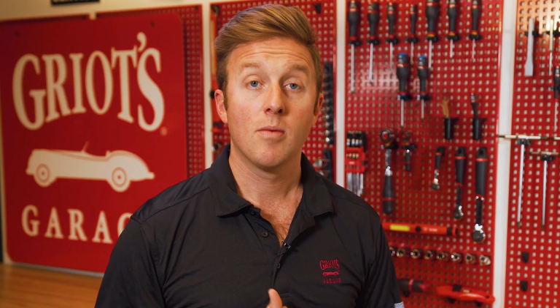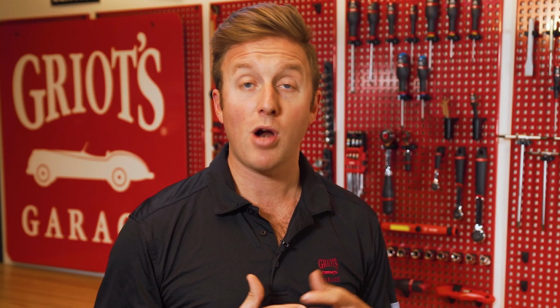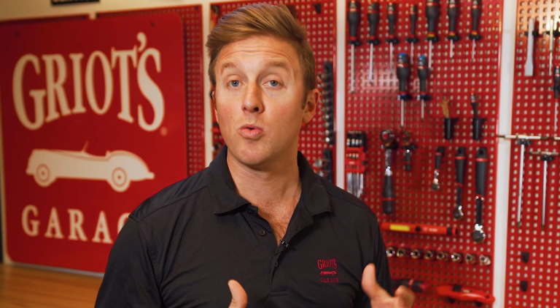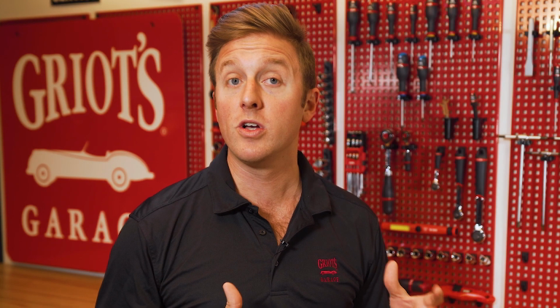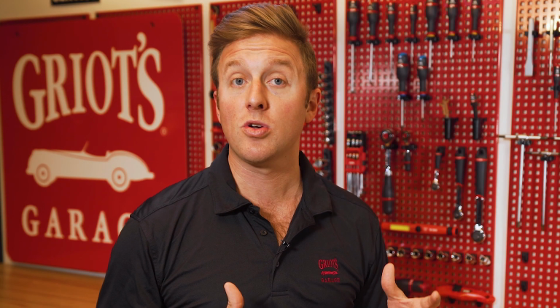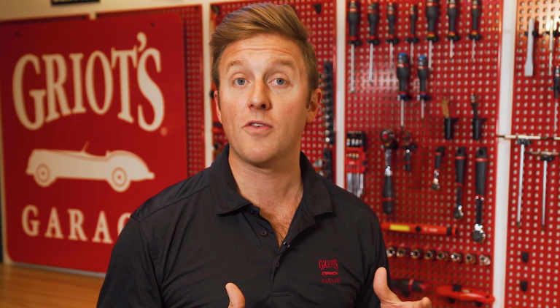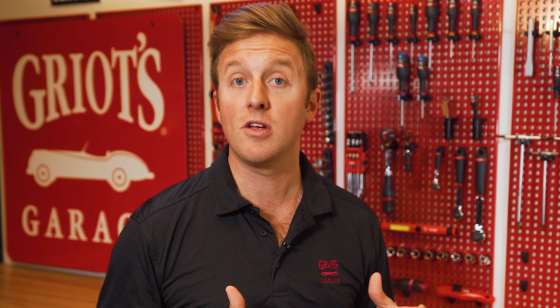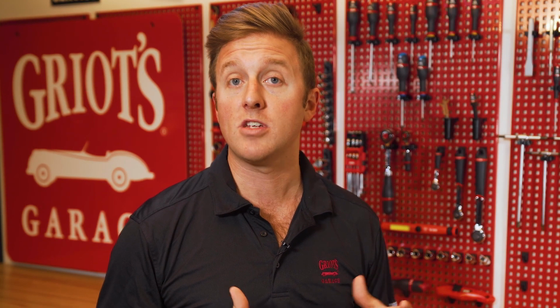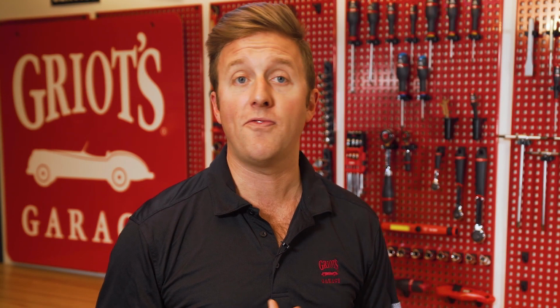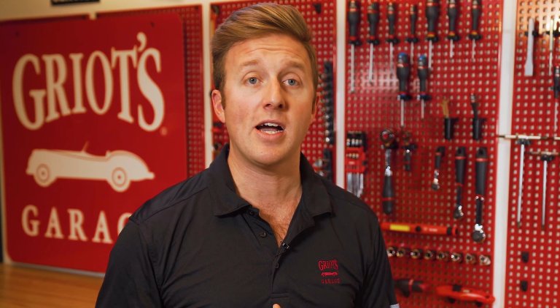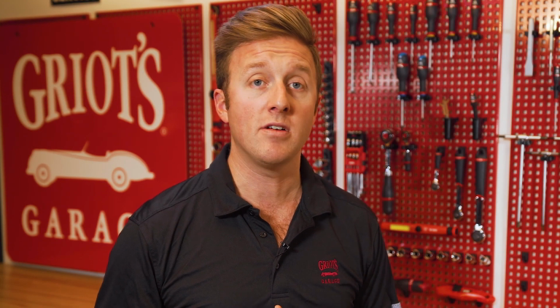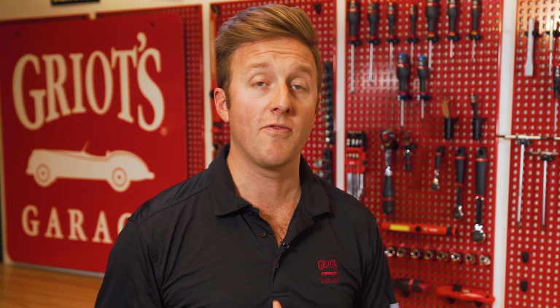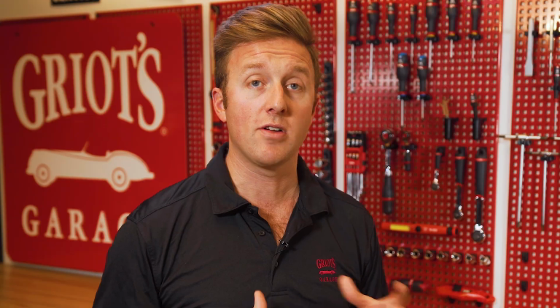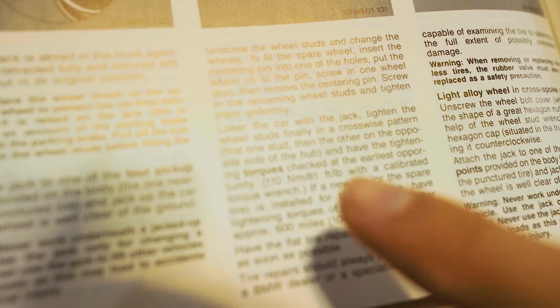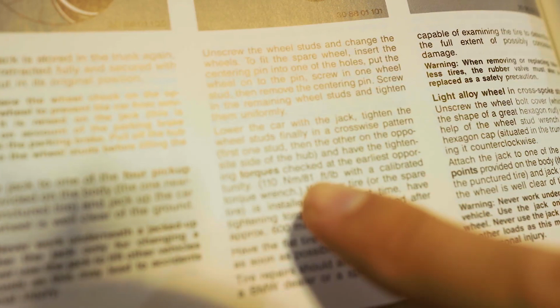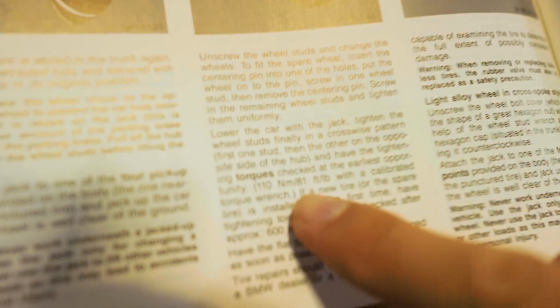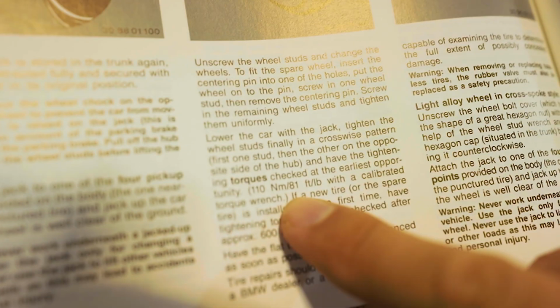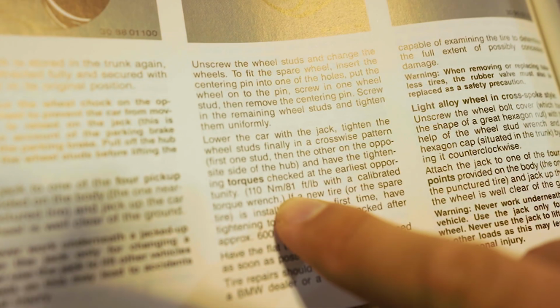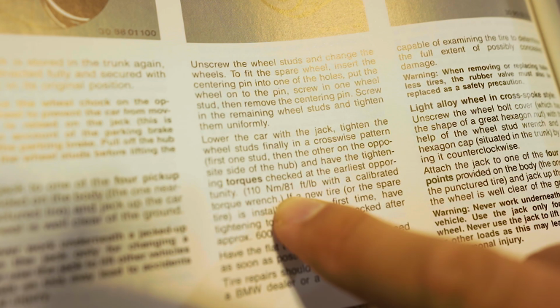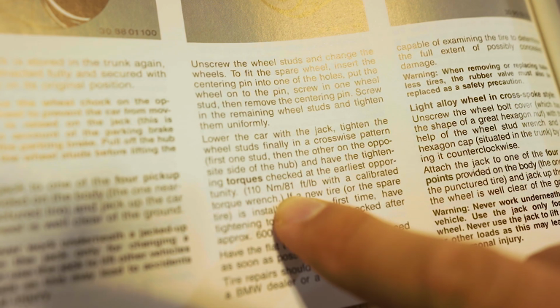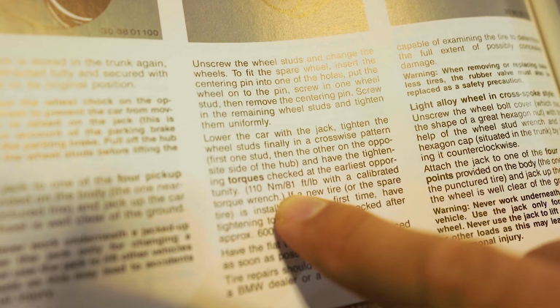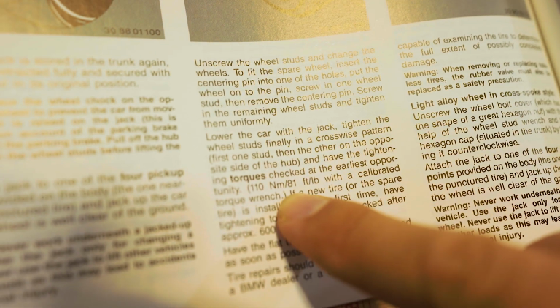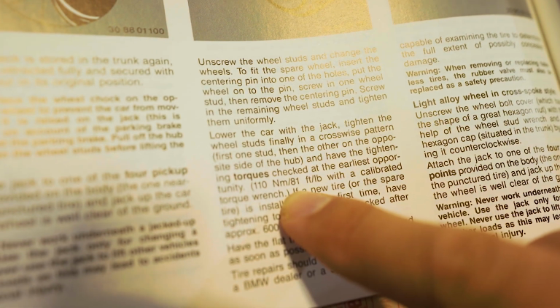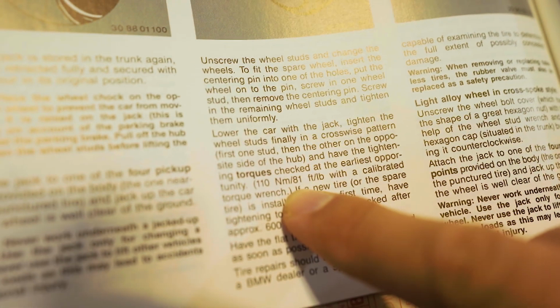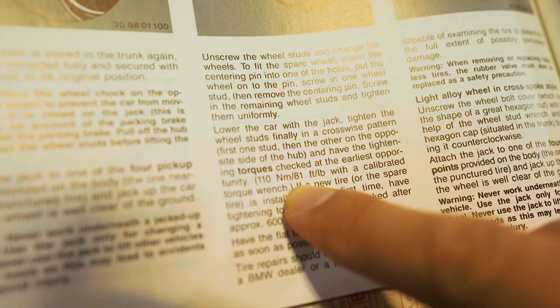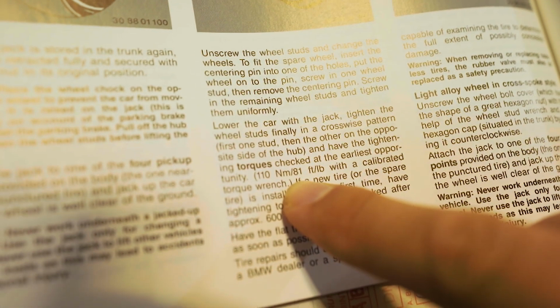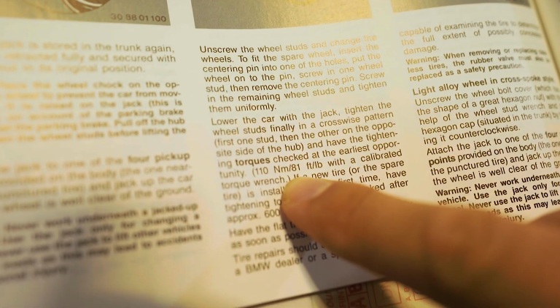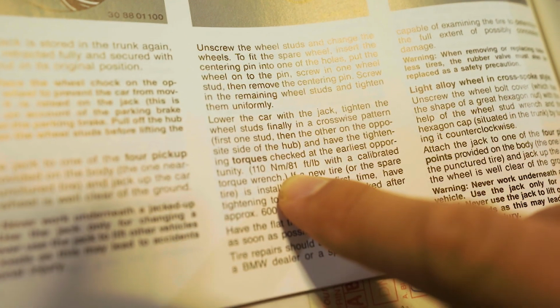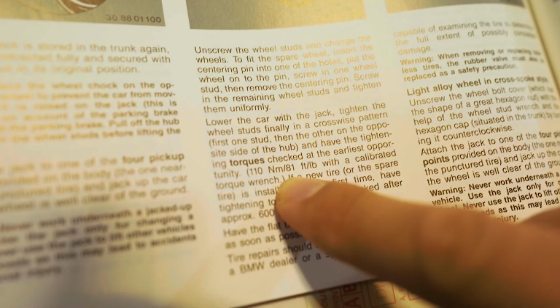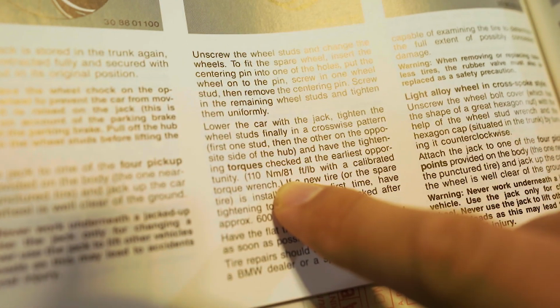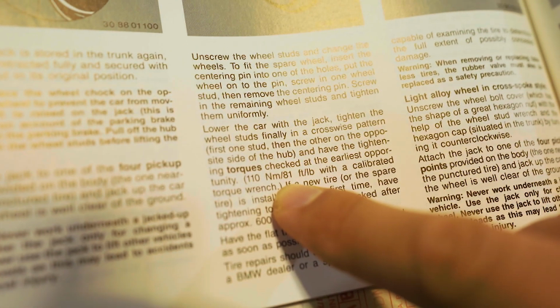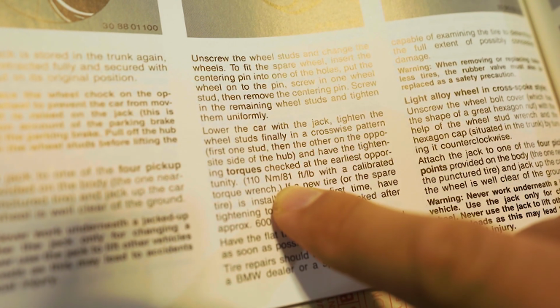Proper wheel torque figures can be found in your vehicle's owner manual, or in some cases on a sticker in the door jamb.